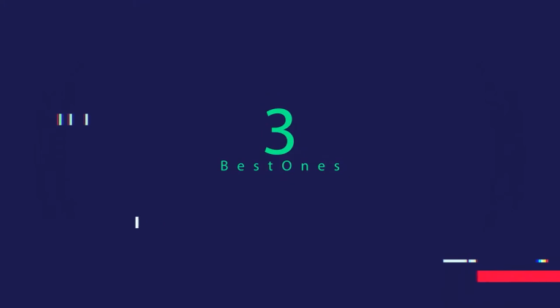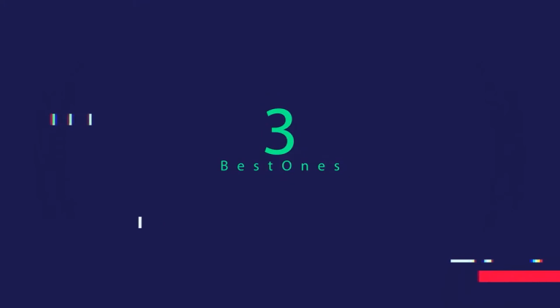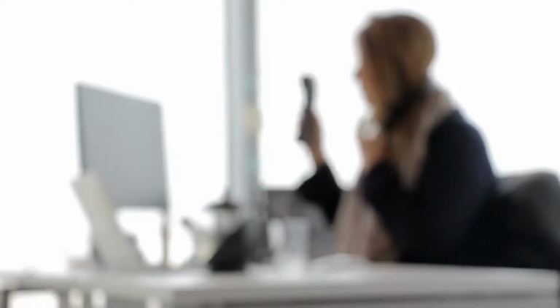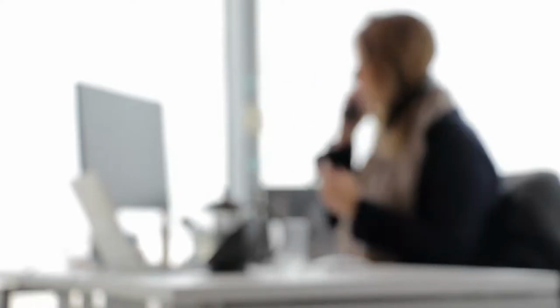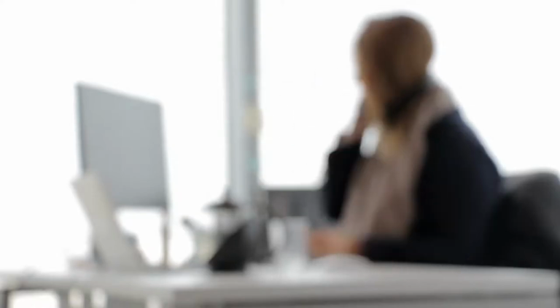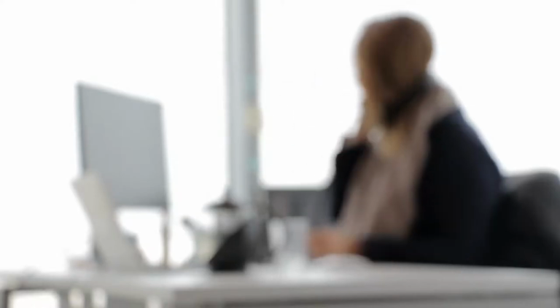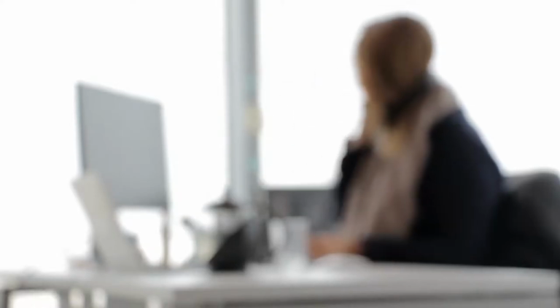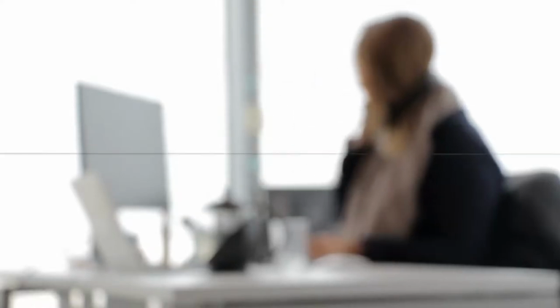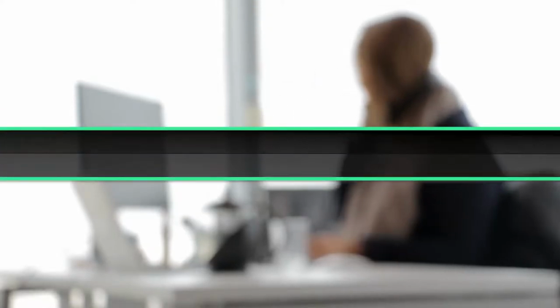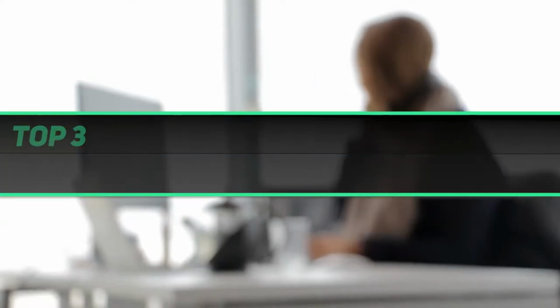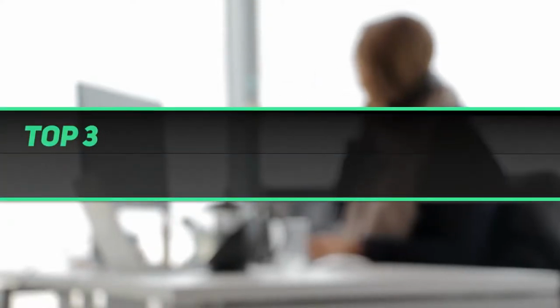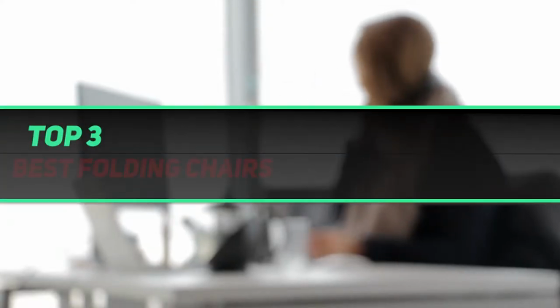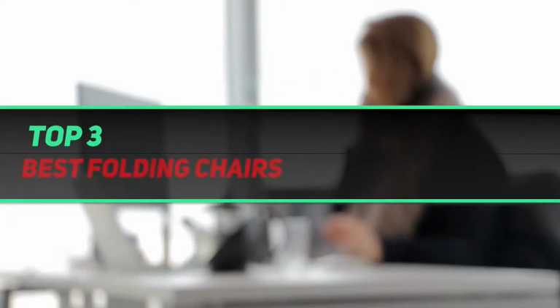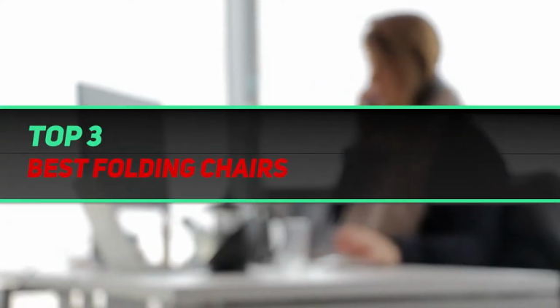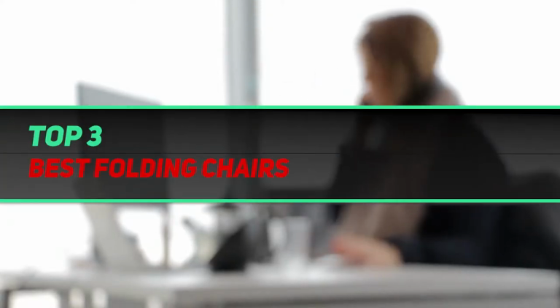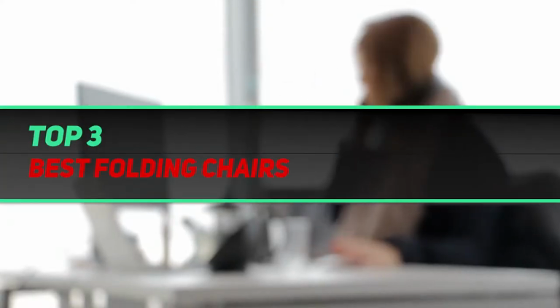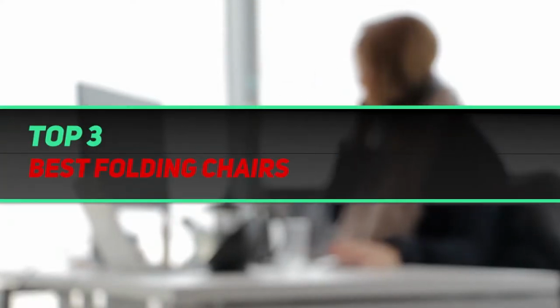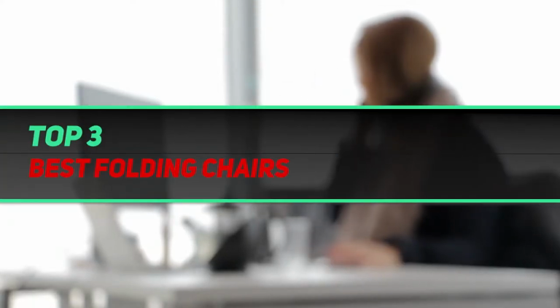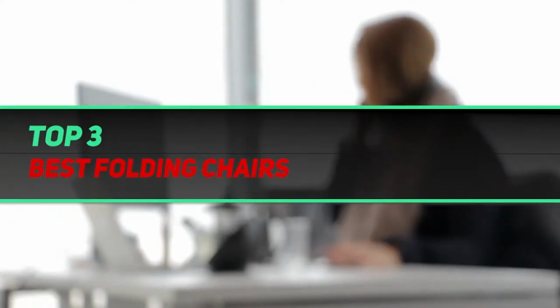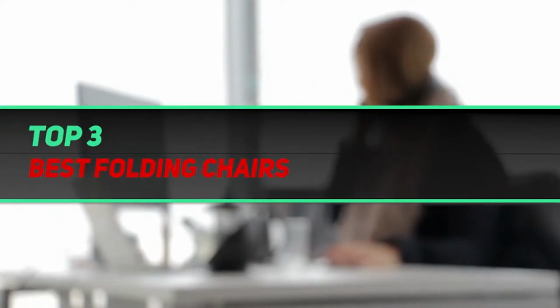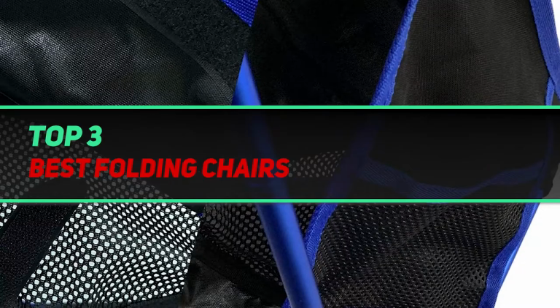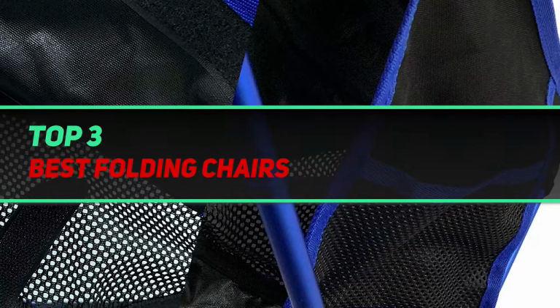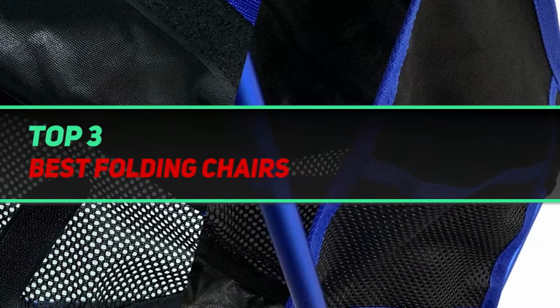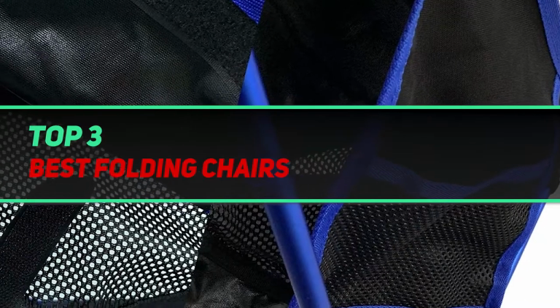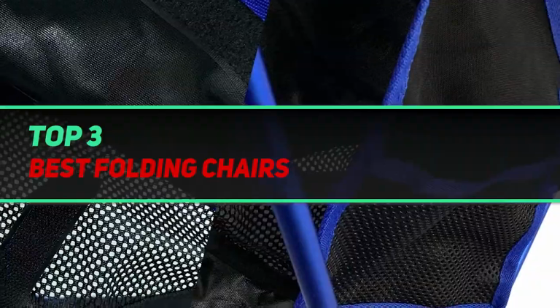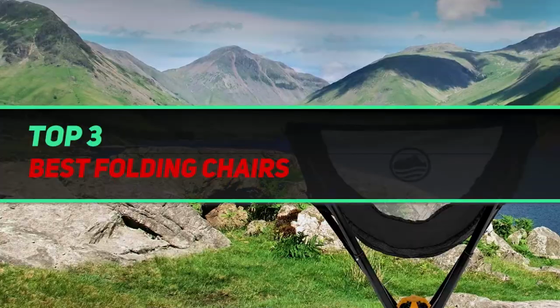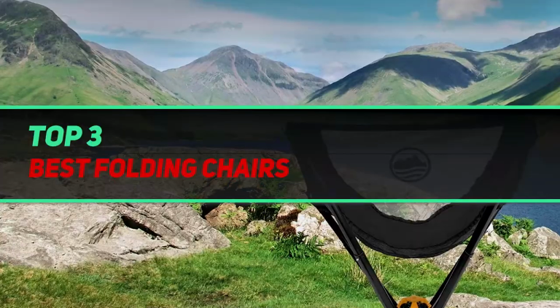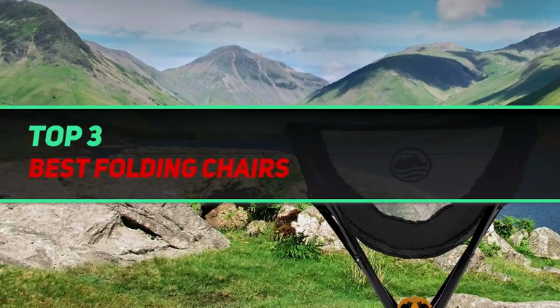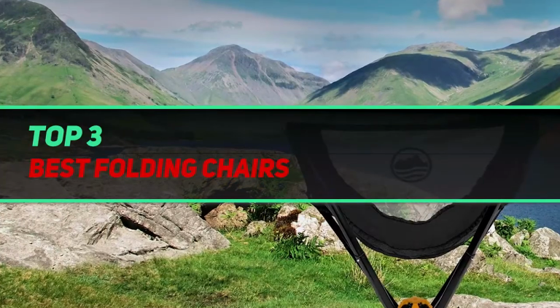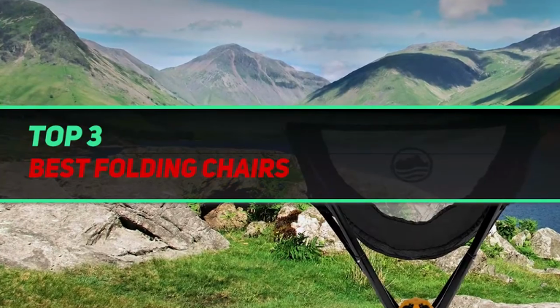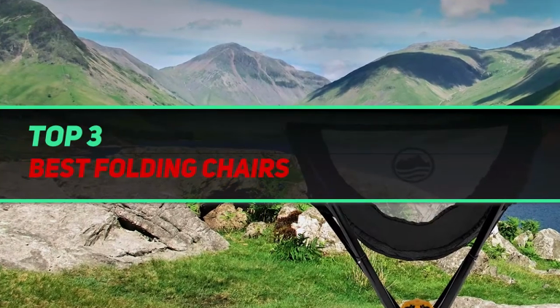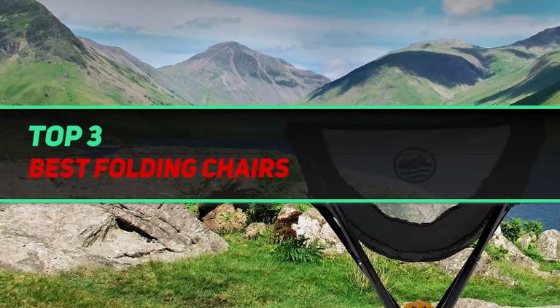Hi guys, welcome back to my channel. In today's video we're gonna check out the top 3 best folding chairs.